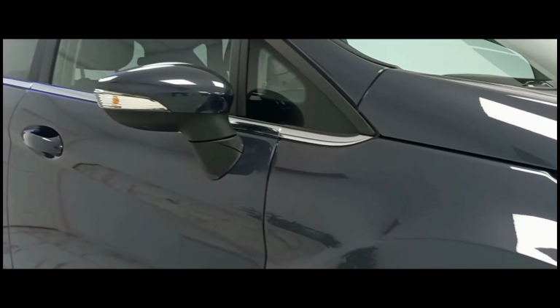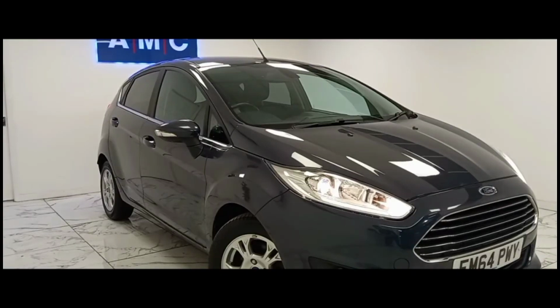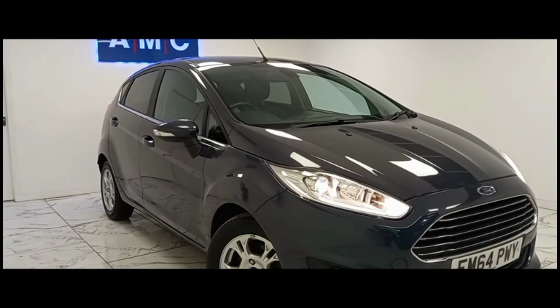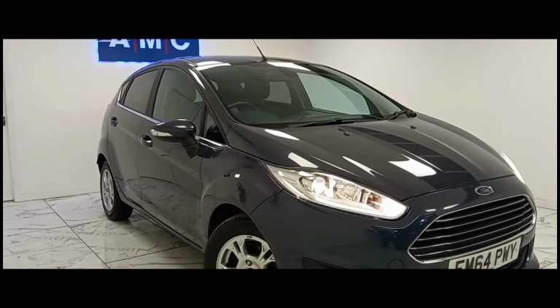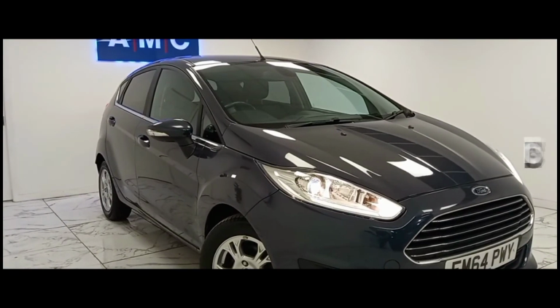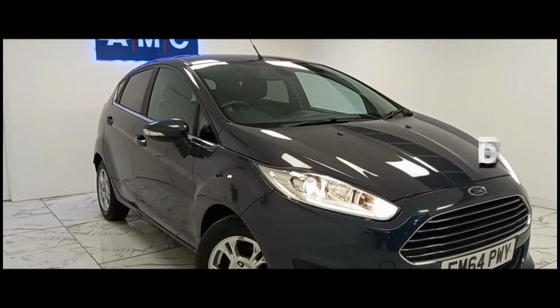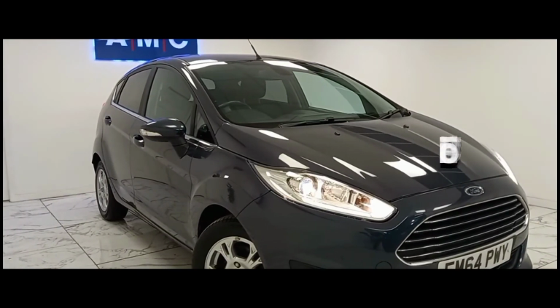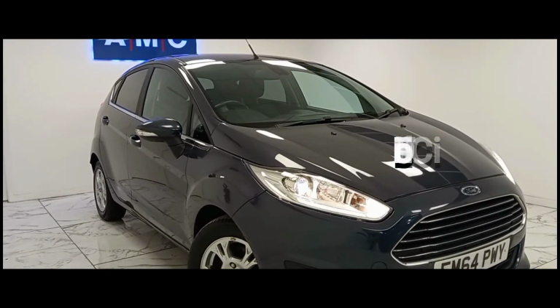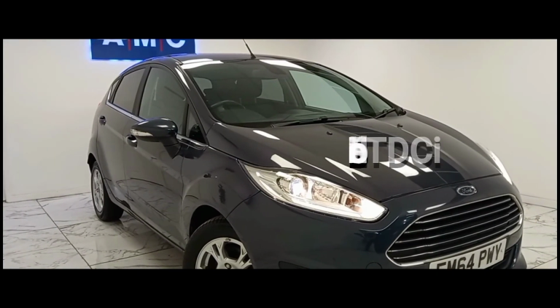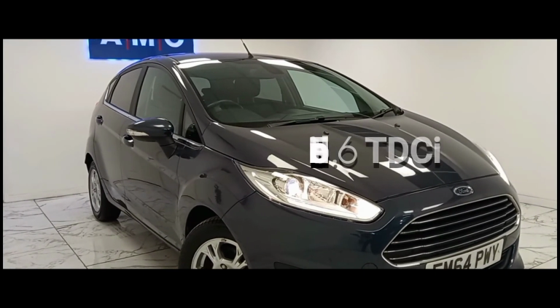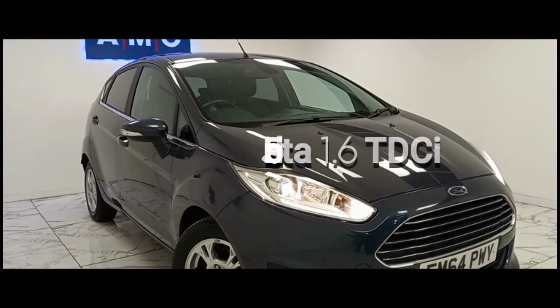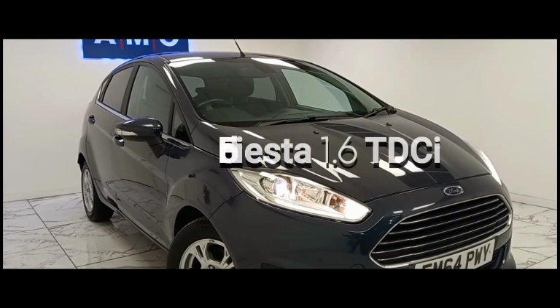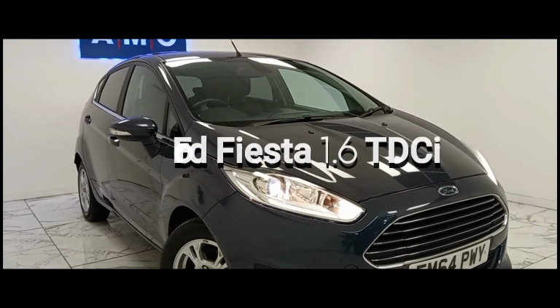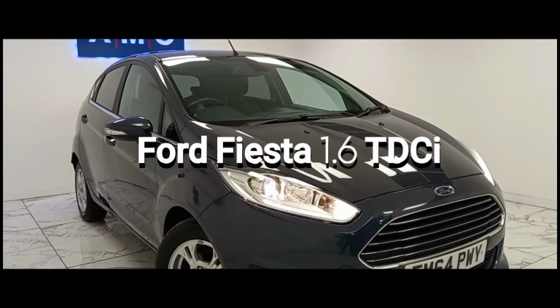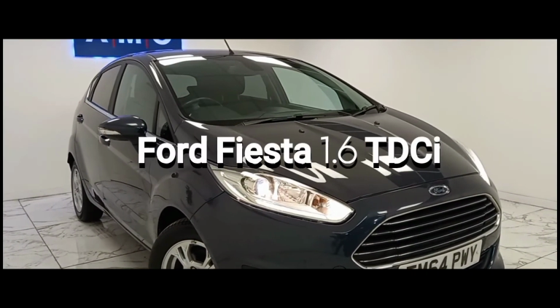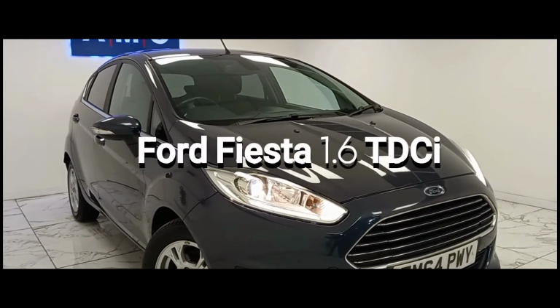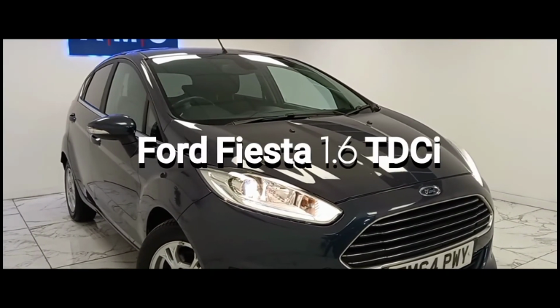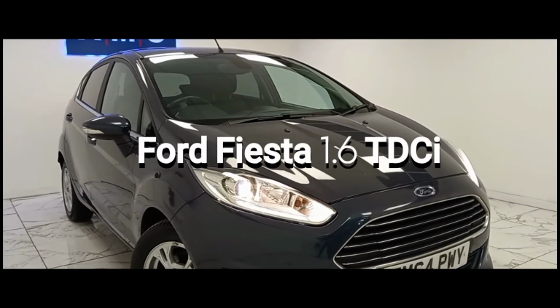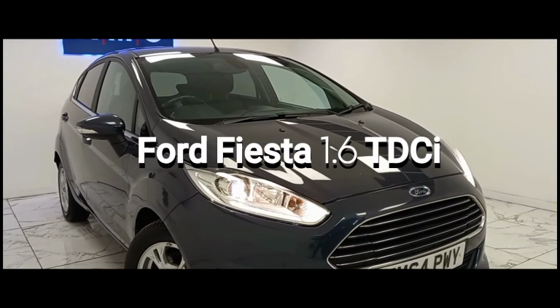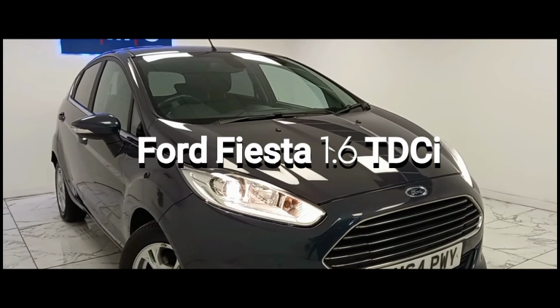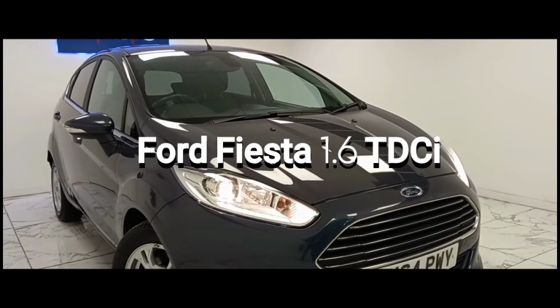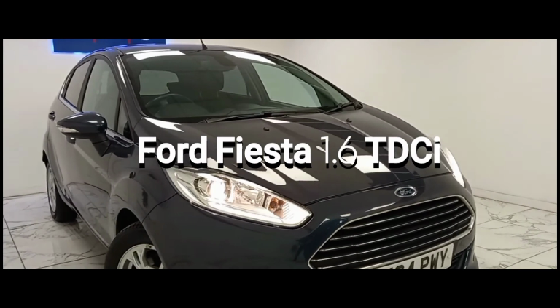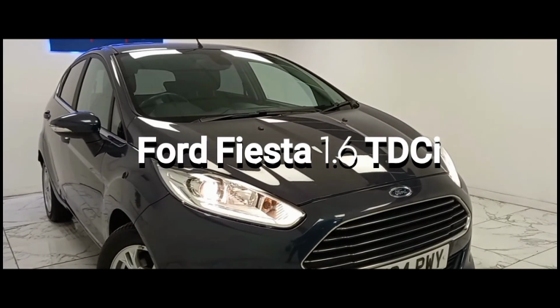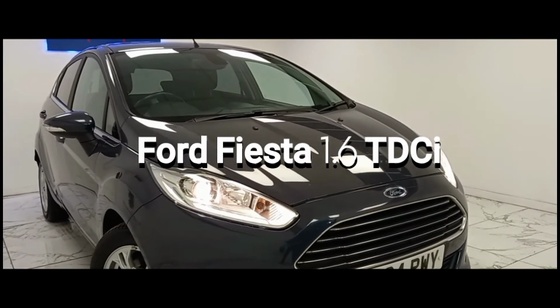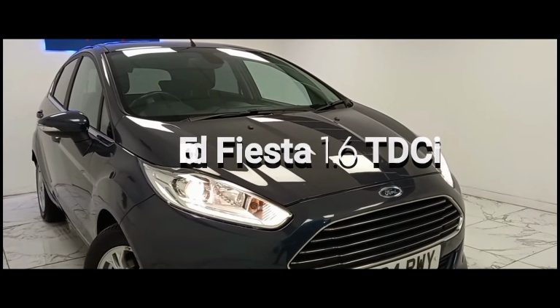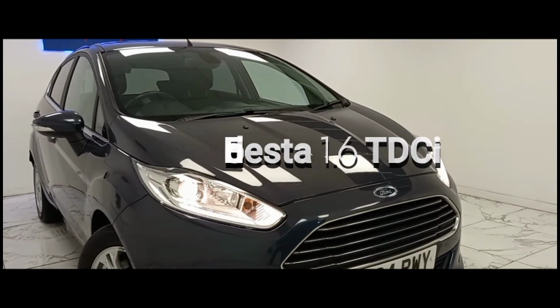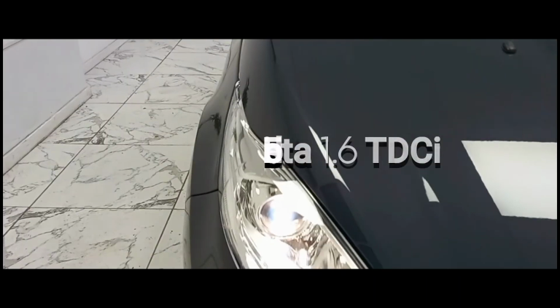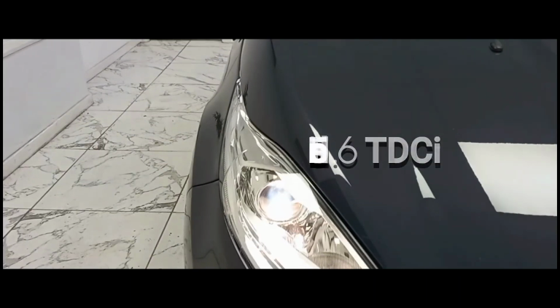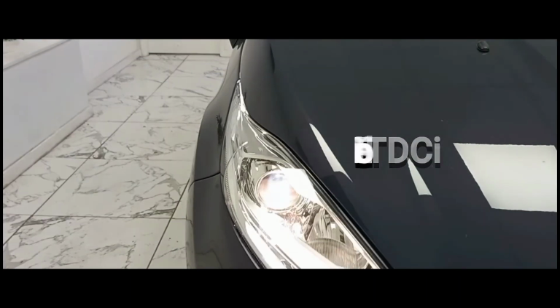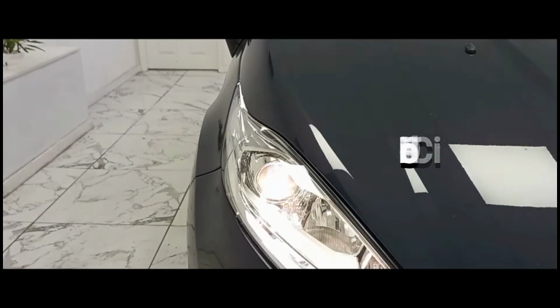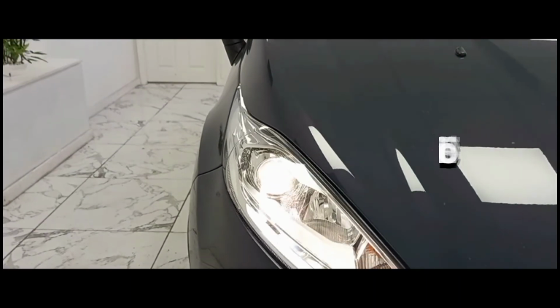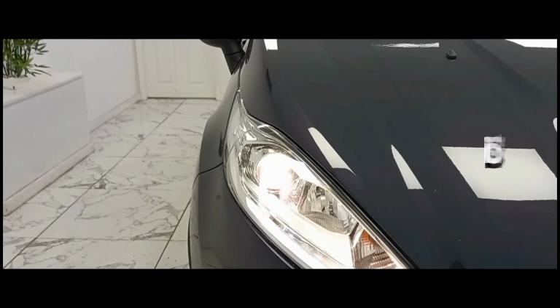Here at AMC we are very proud to present you with this incredible 1.6 Ford Fiesta in a gorgeous metallic Panther black.